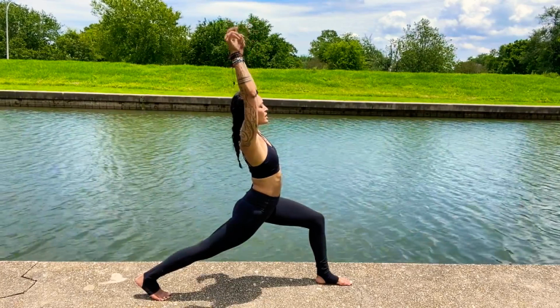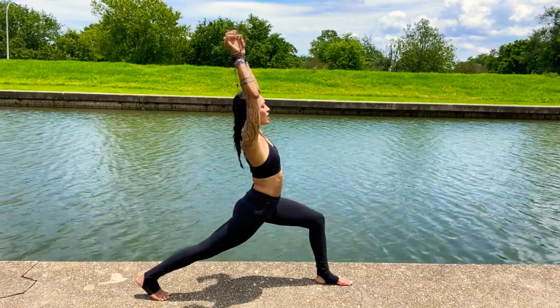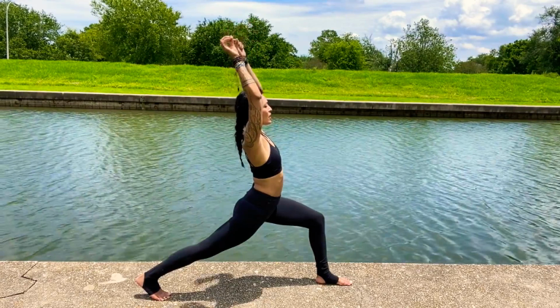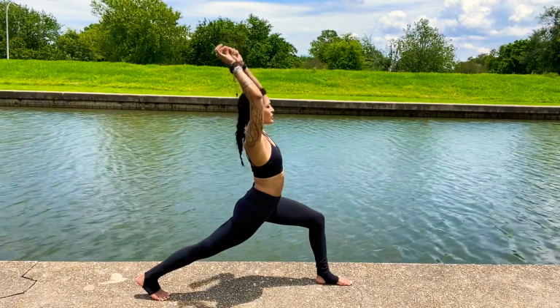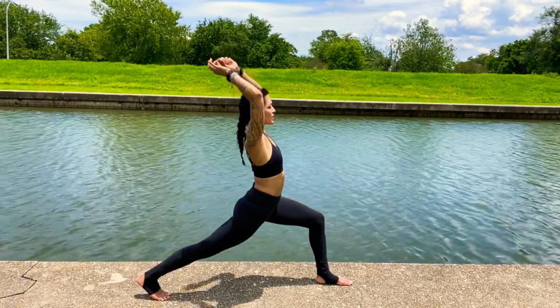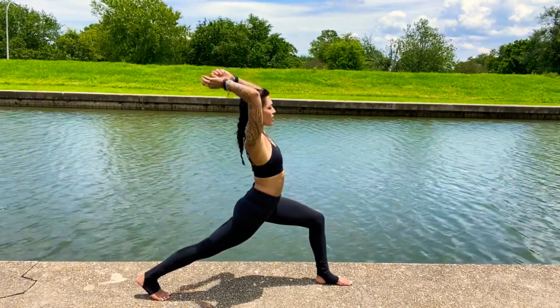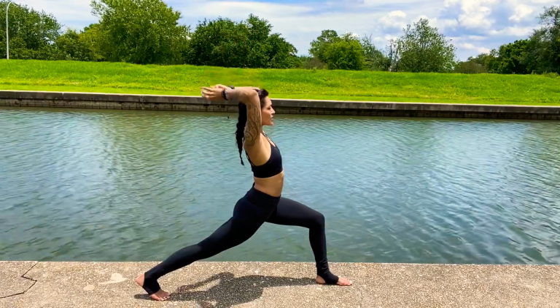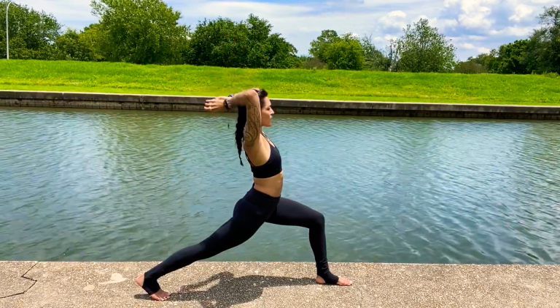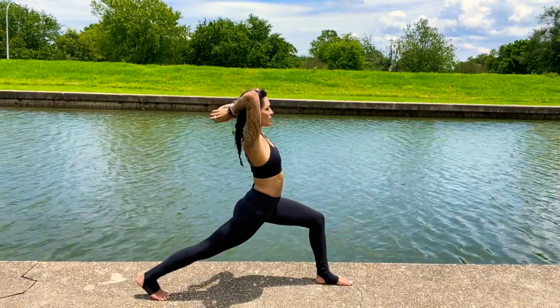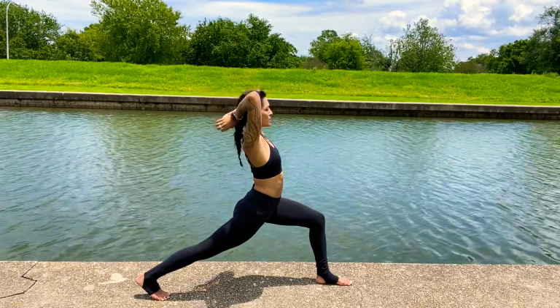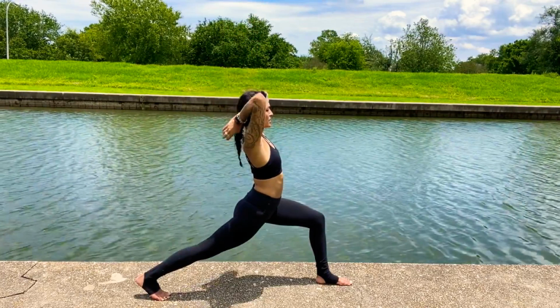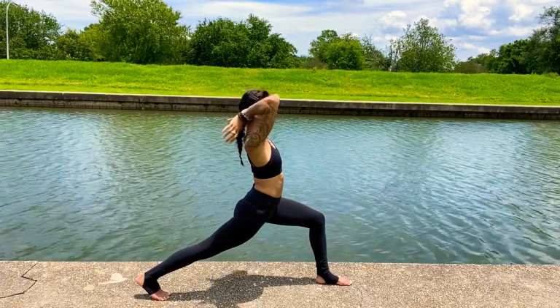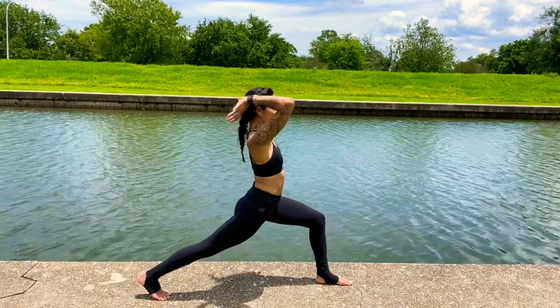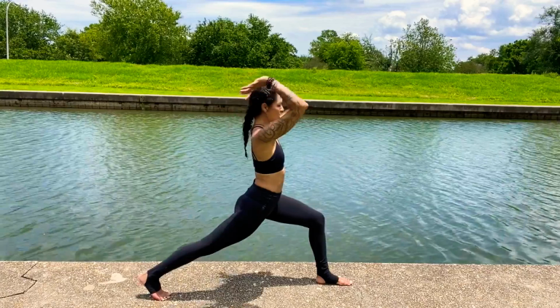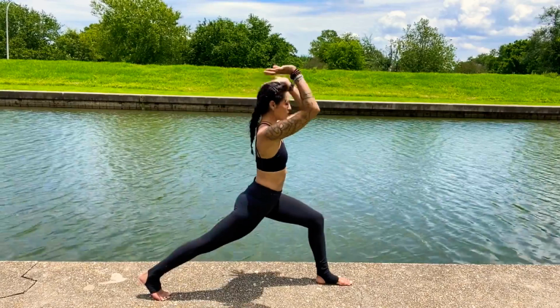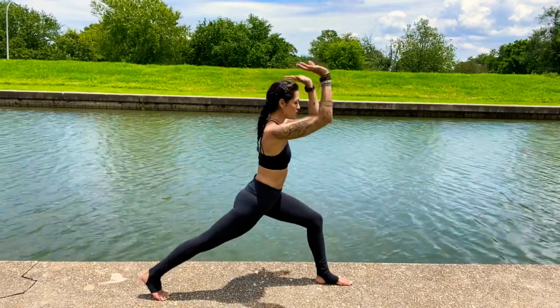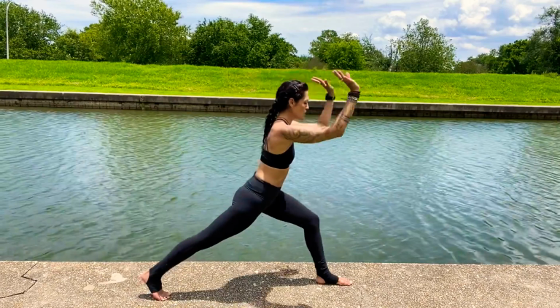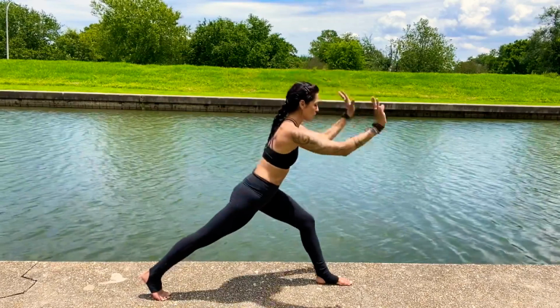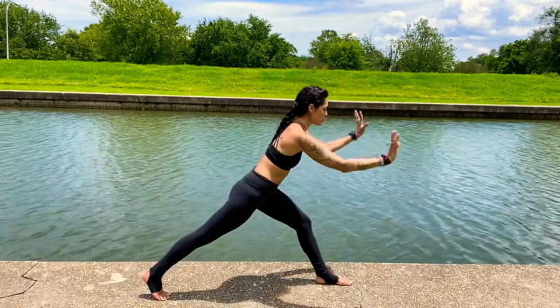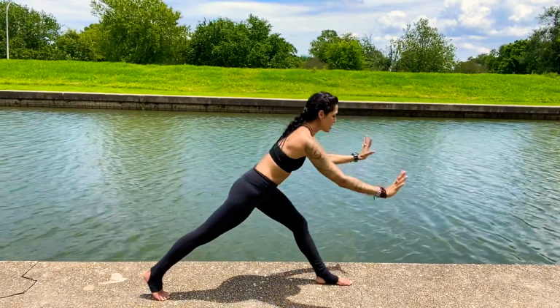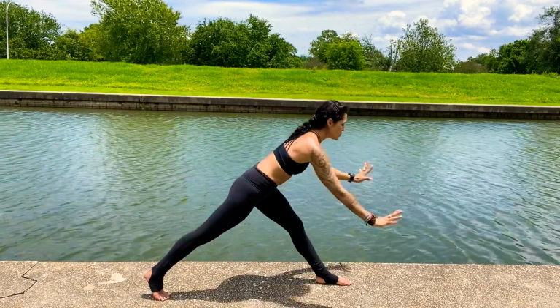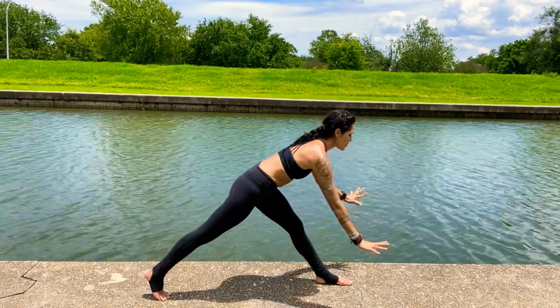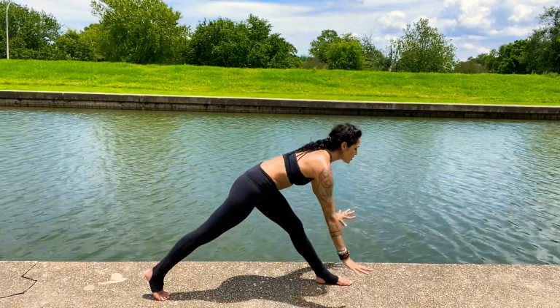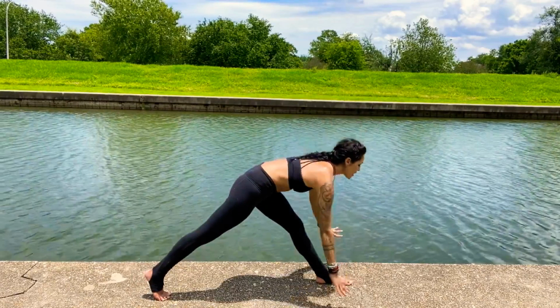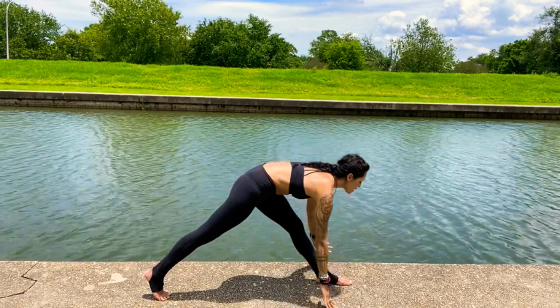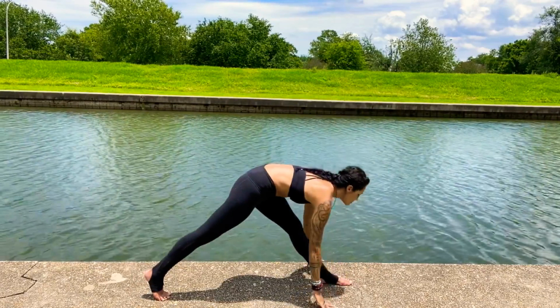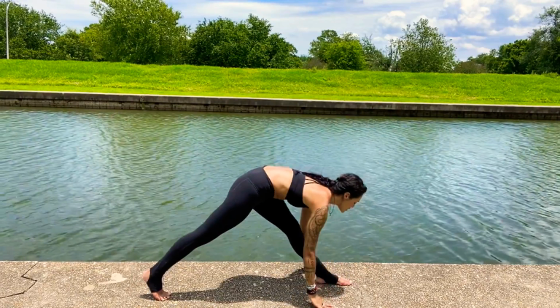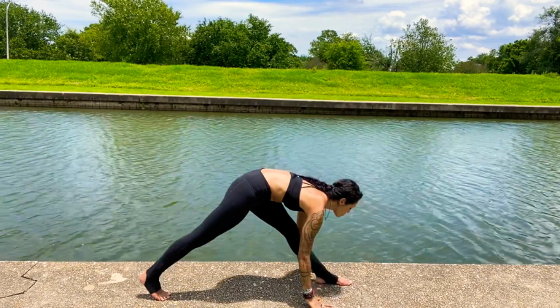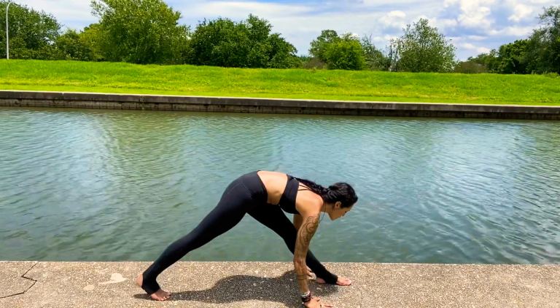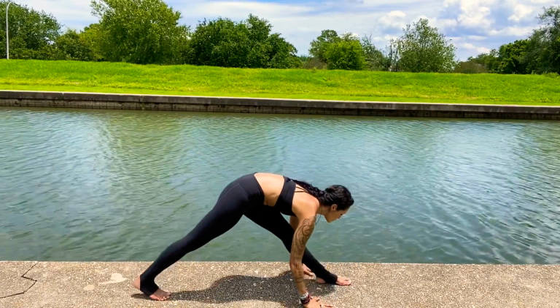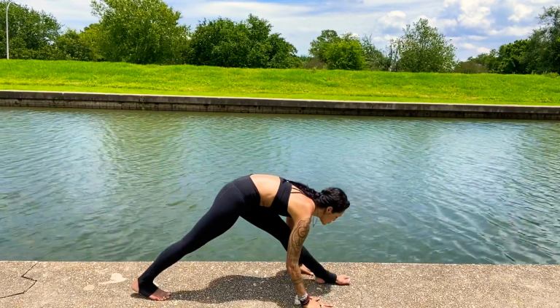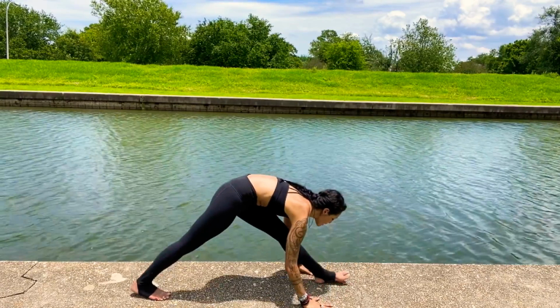On your next exhale, release the hands down to the earth. Straighten the front leg, coming into runner stretch.